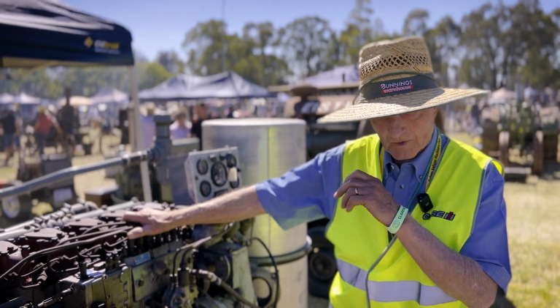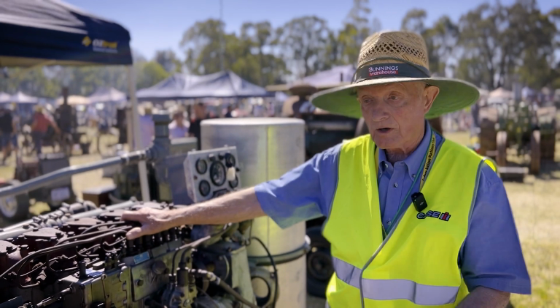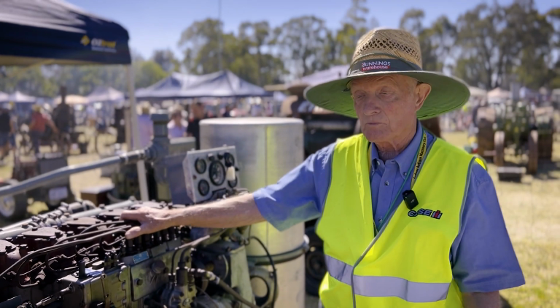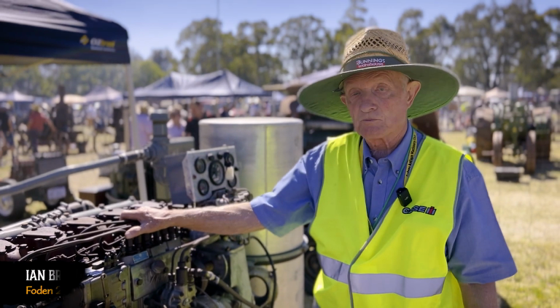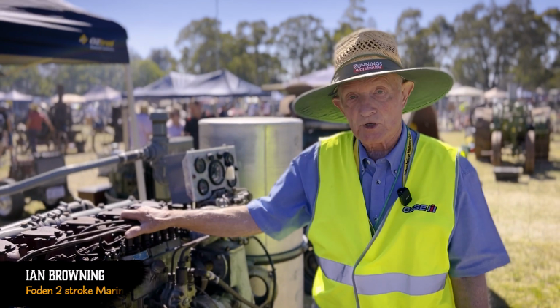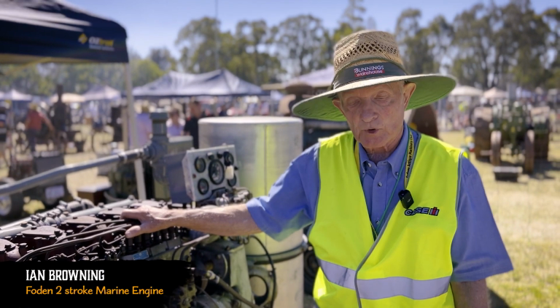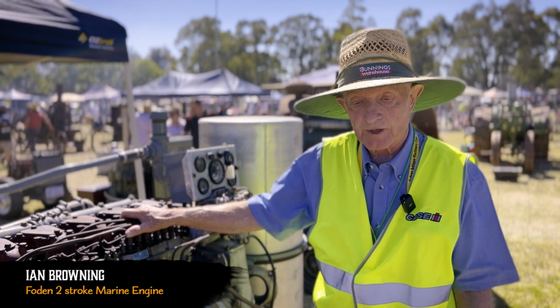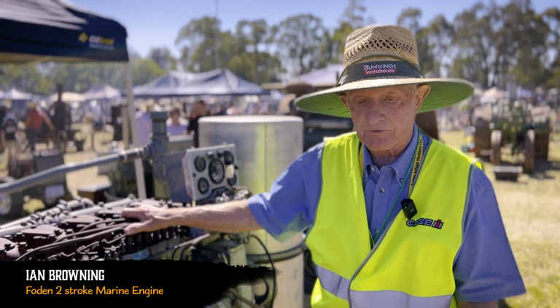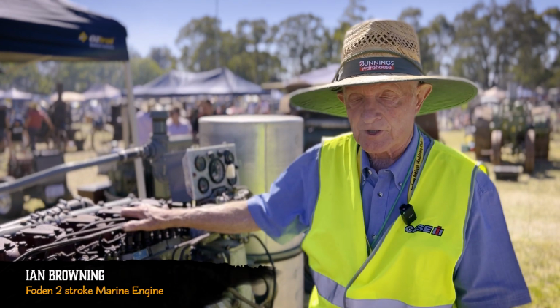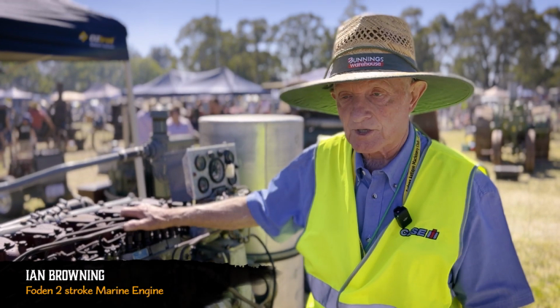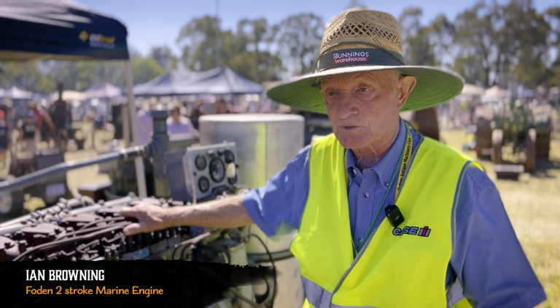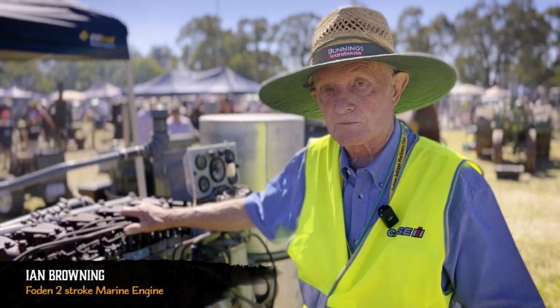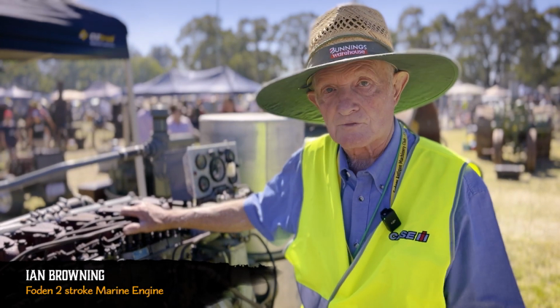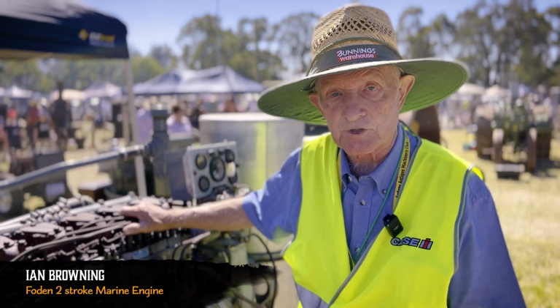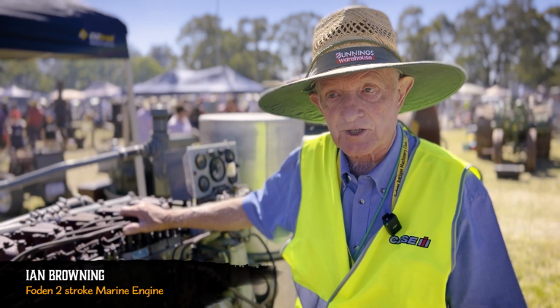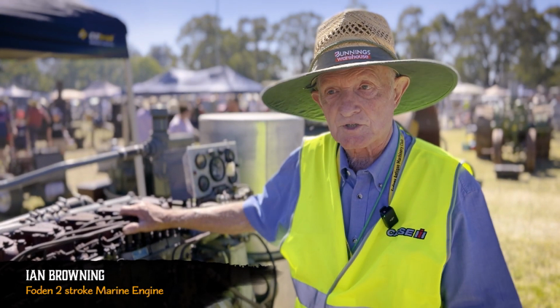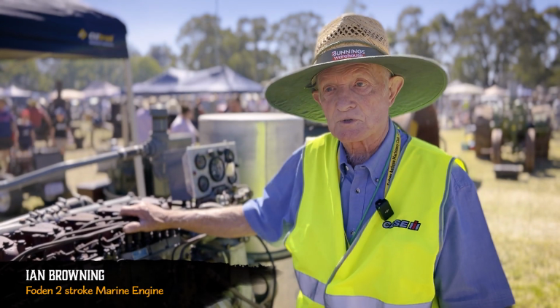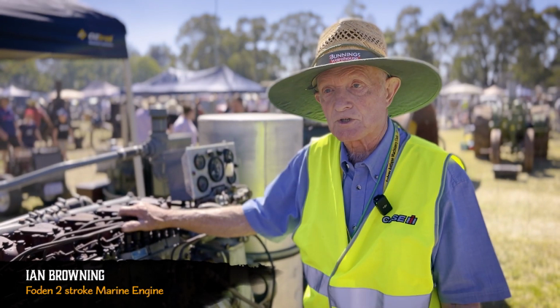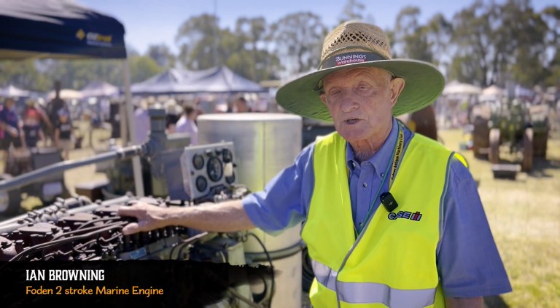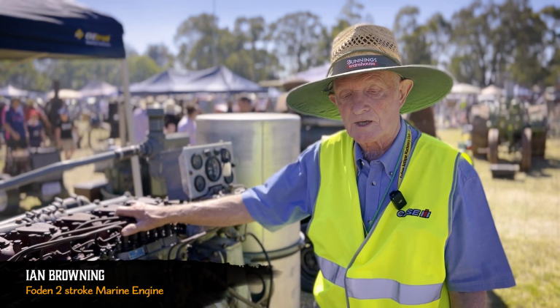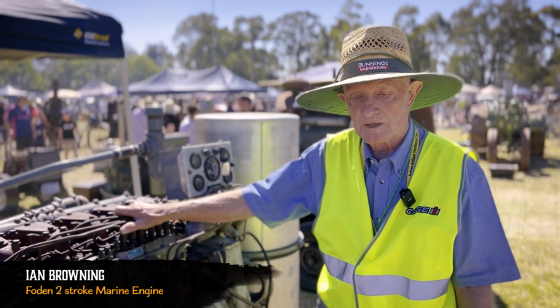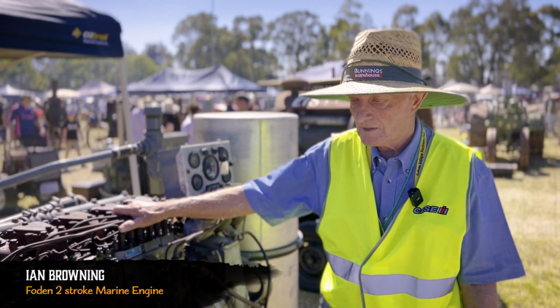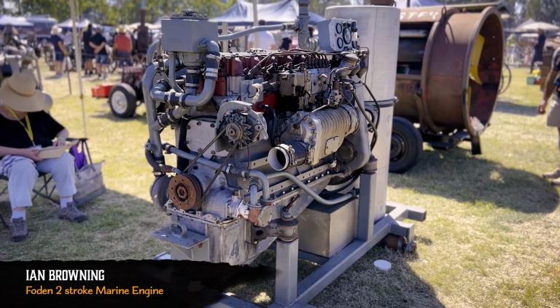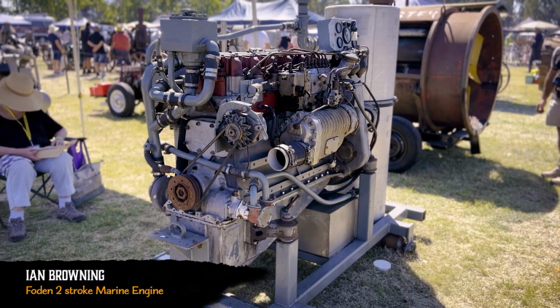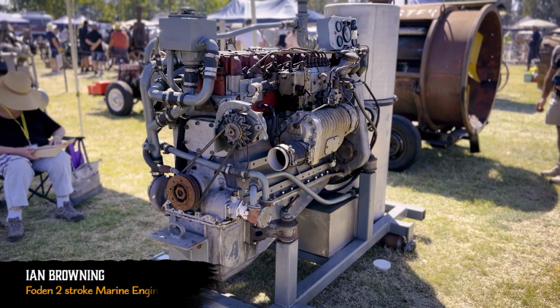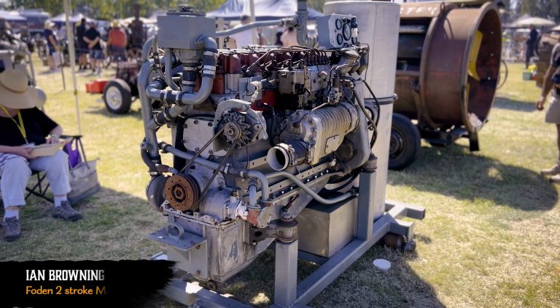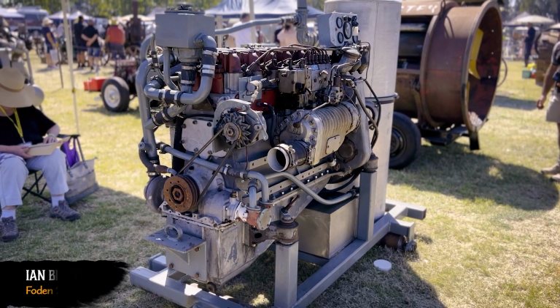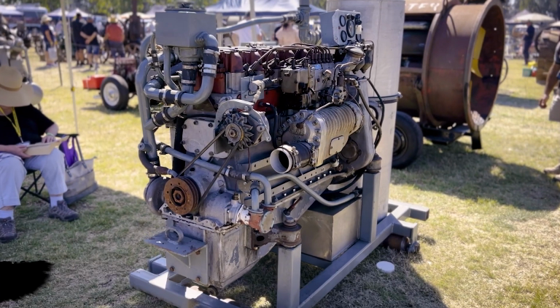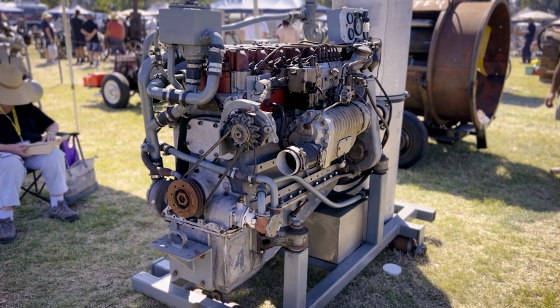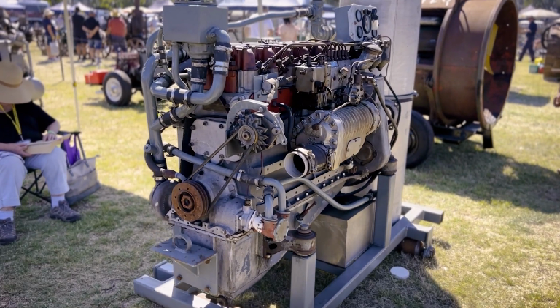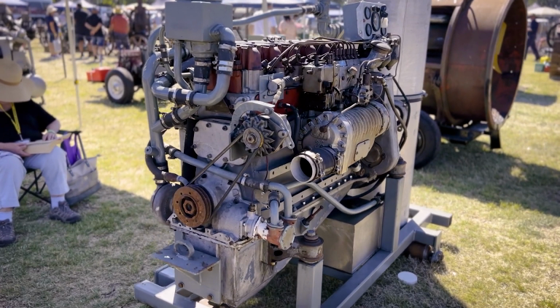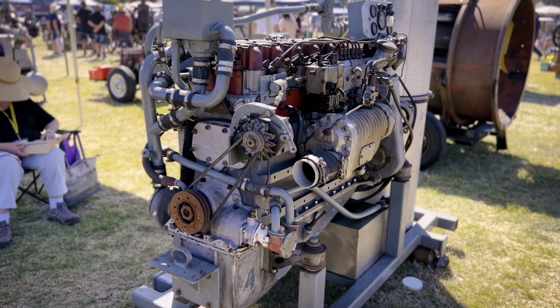I'm Ian Browning, a Foundation member of the Sydney Antique Machinery Club, and this is a Foden two-stroke engine.